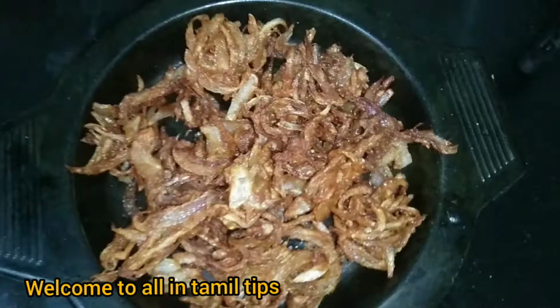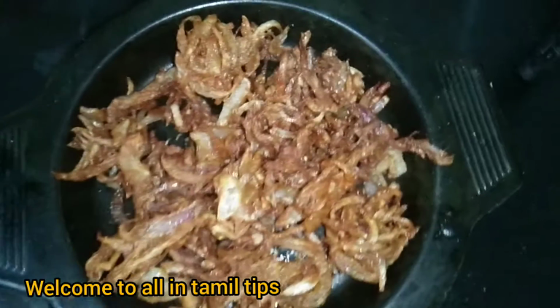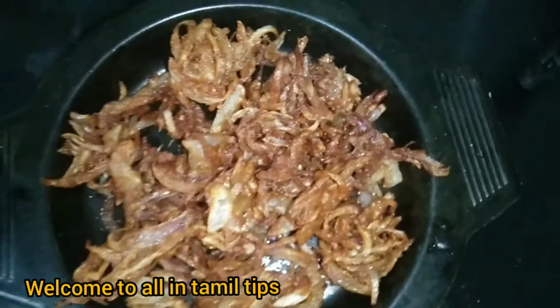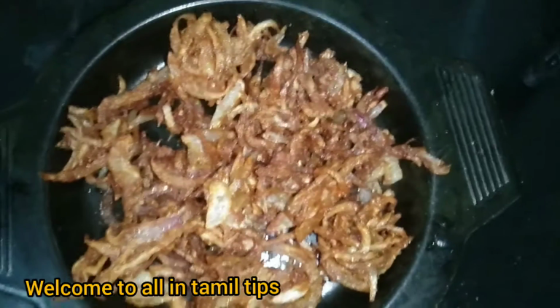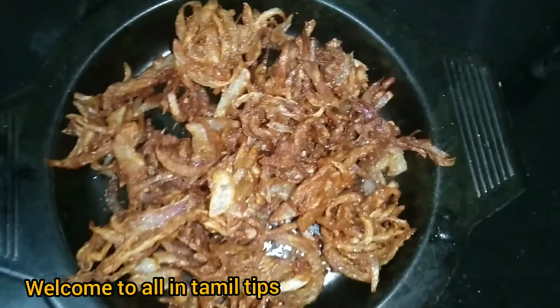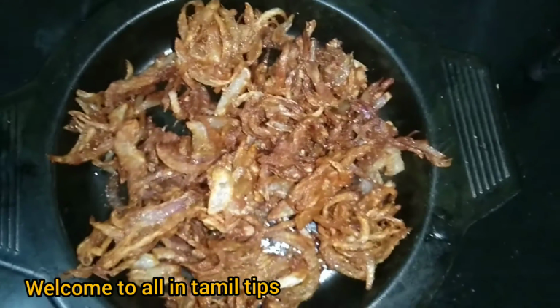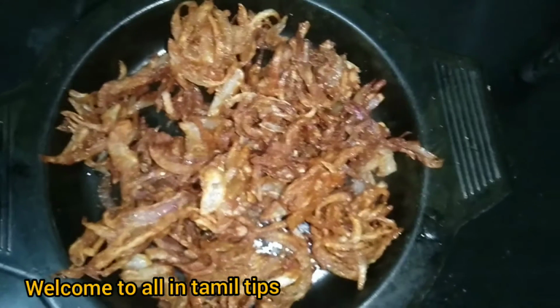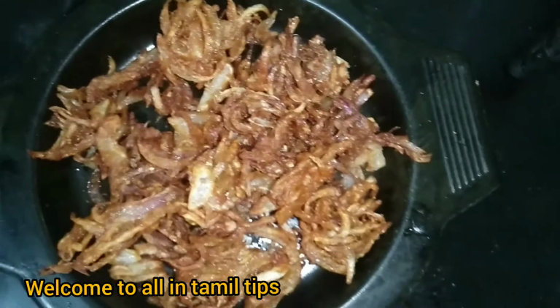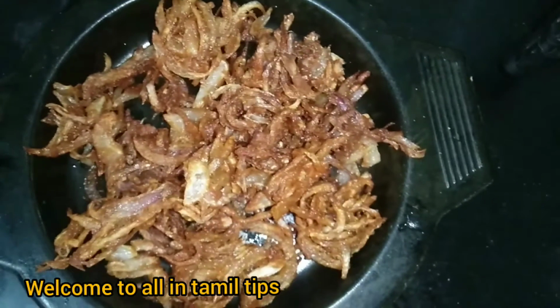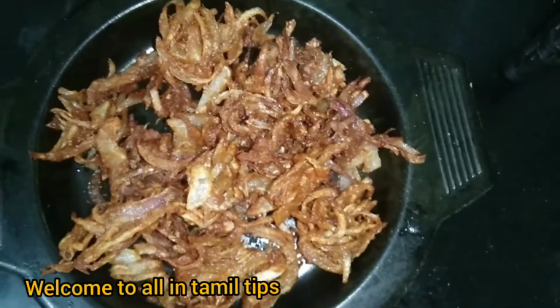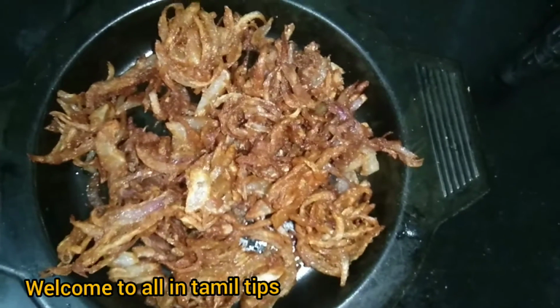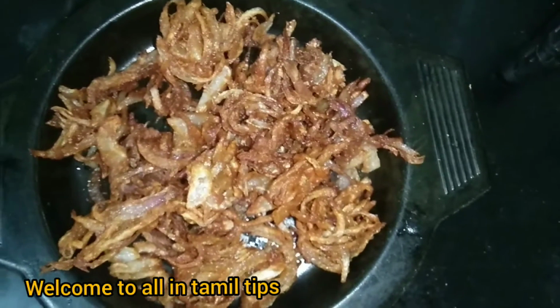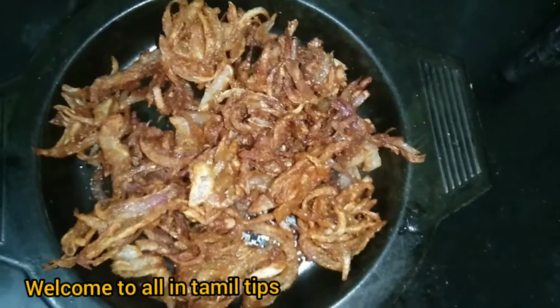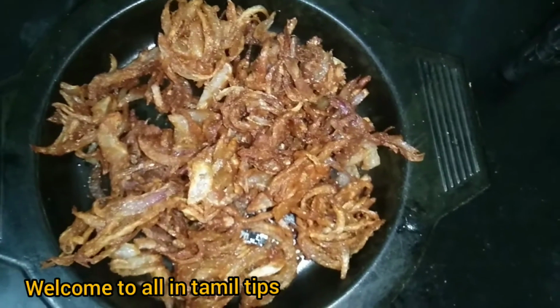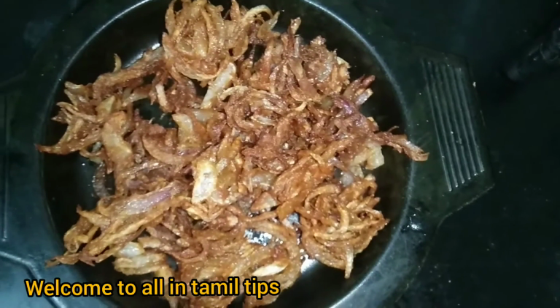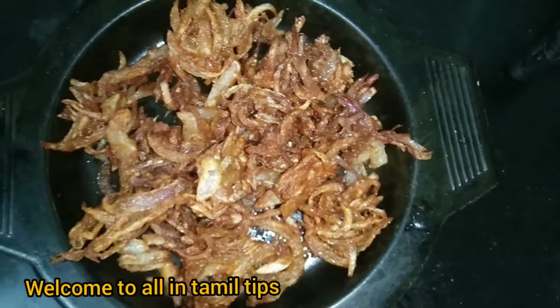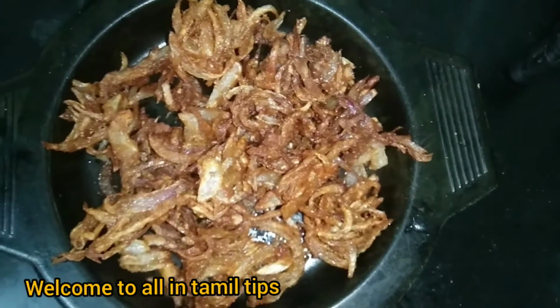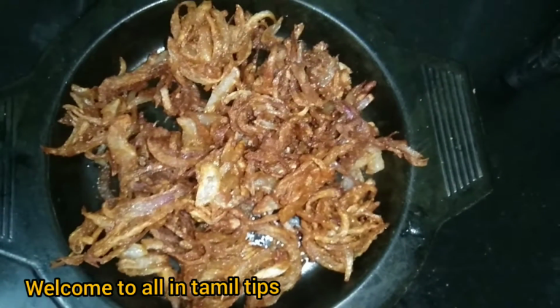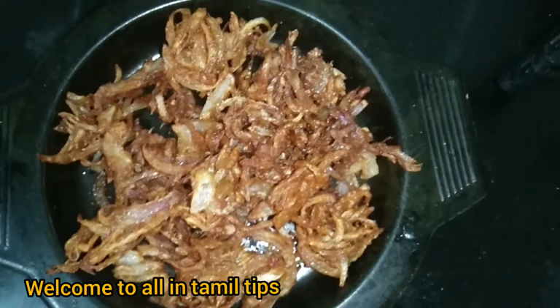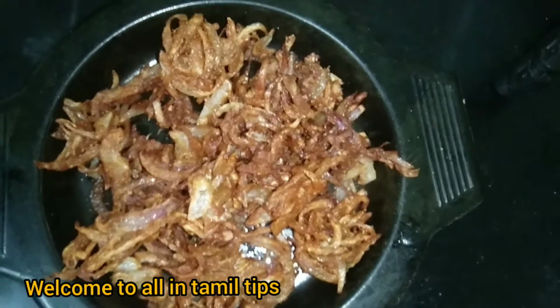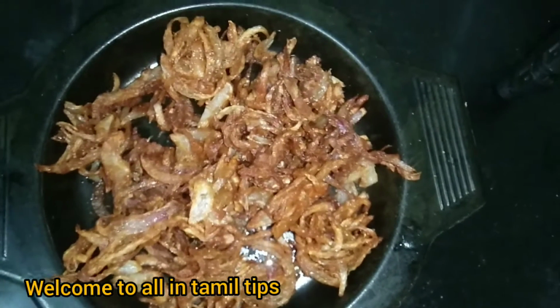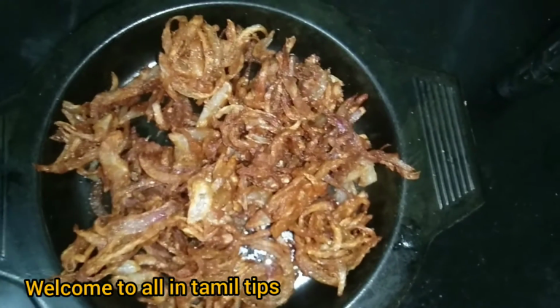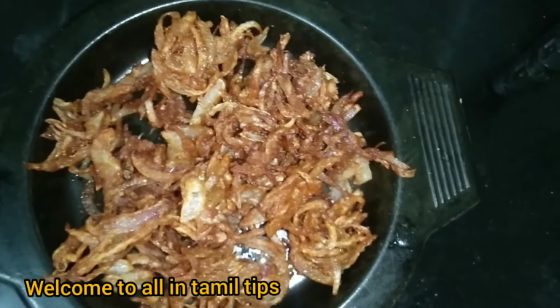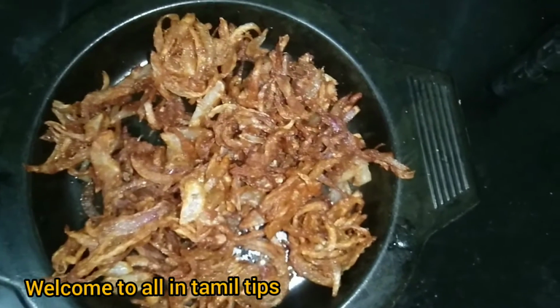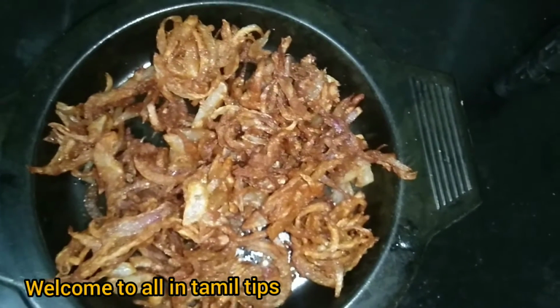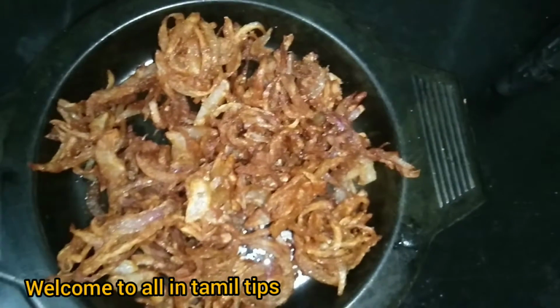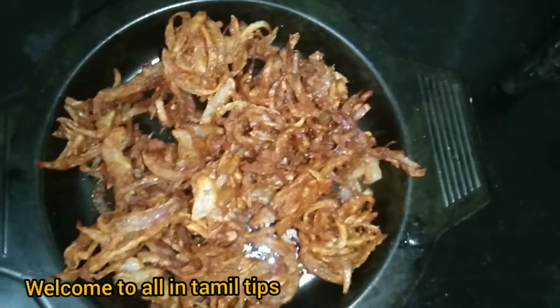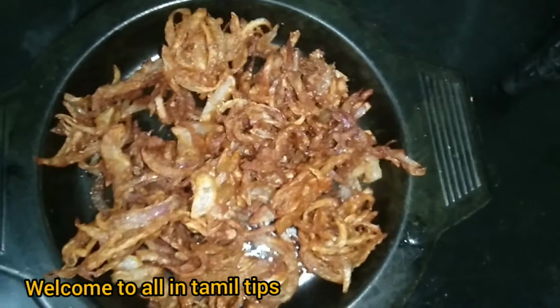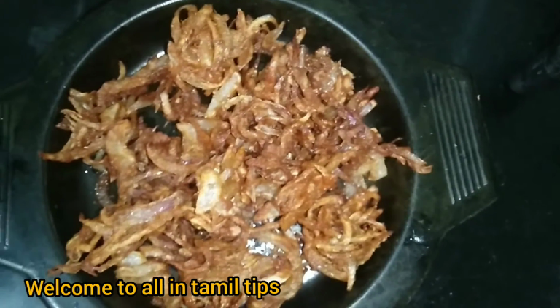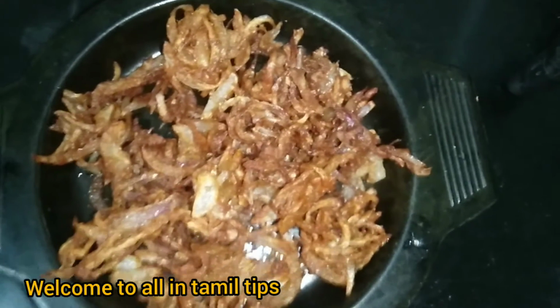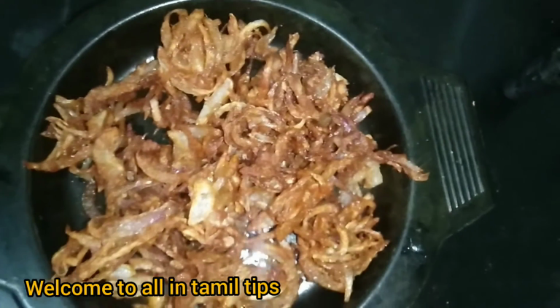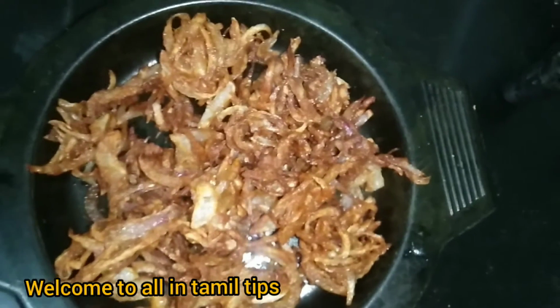Hello friends! Welcome back to my channel, All in Tamil Tips. Let's see an evening snack.